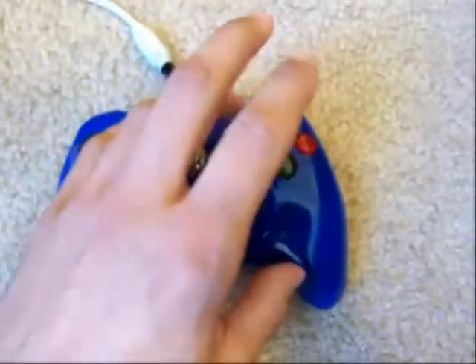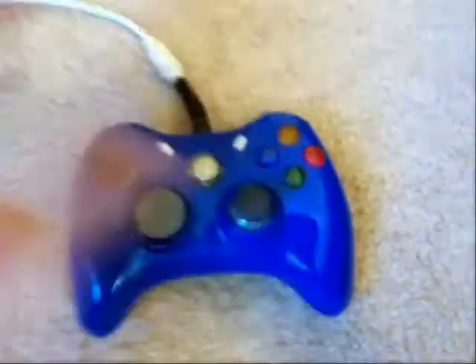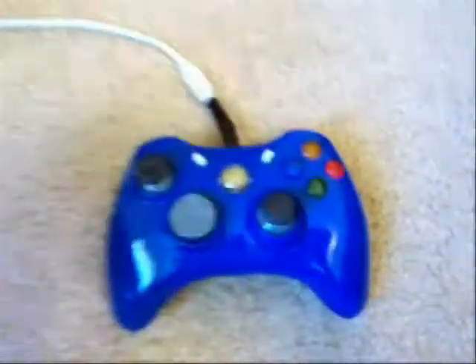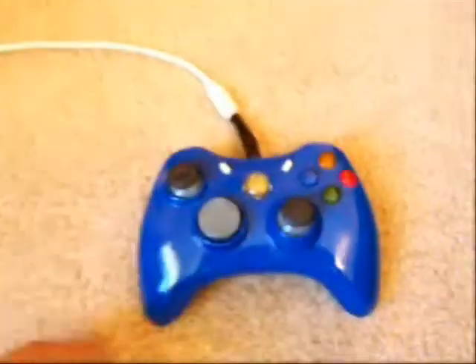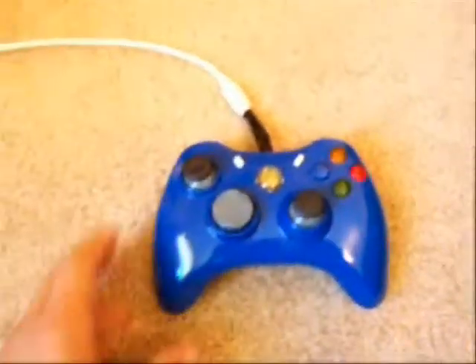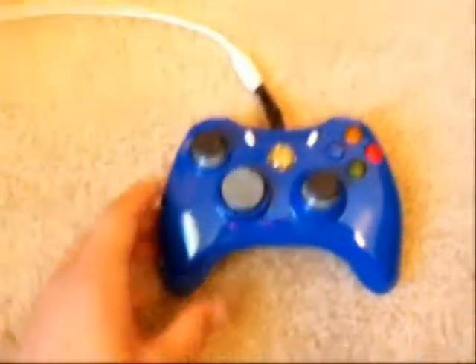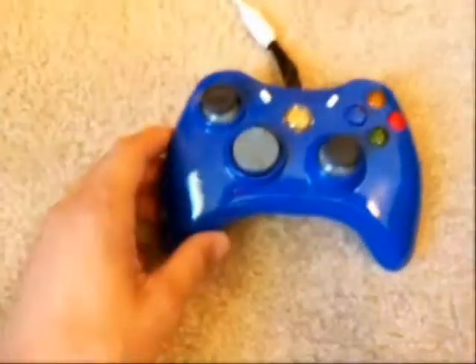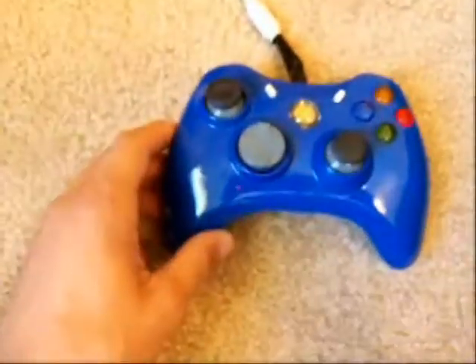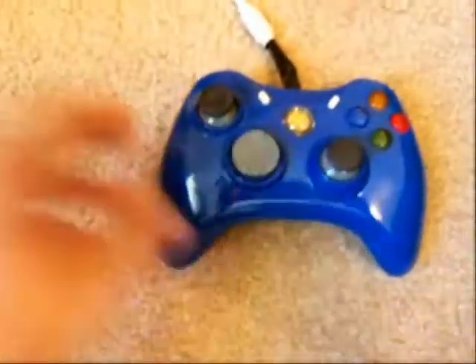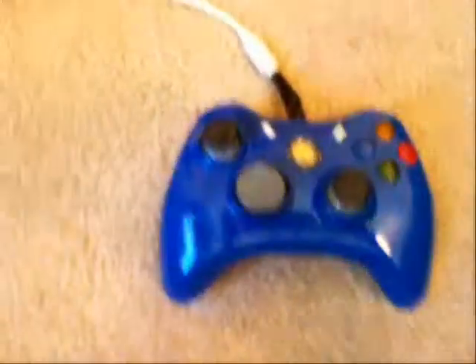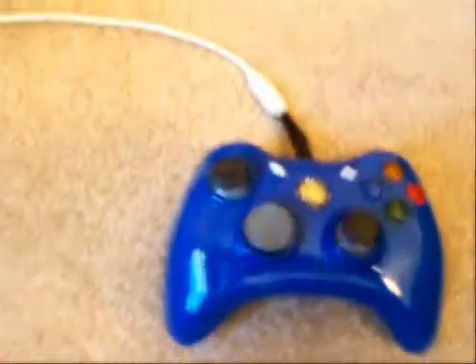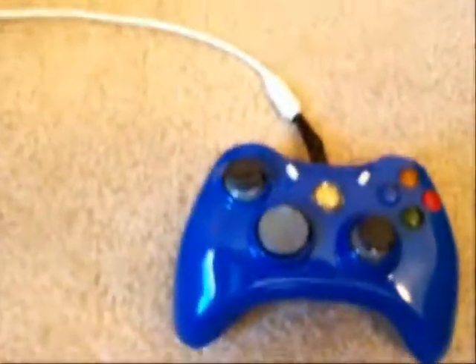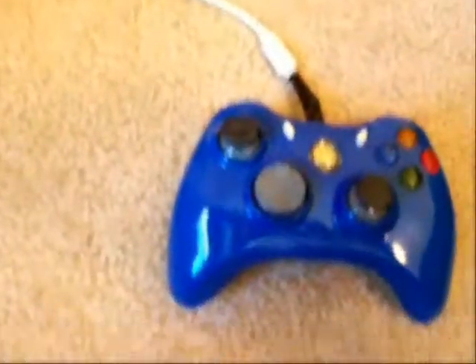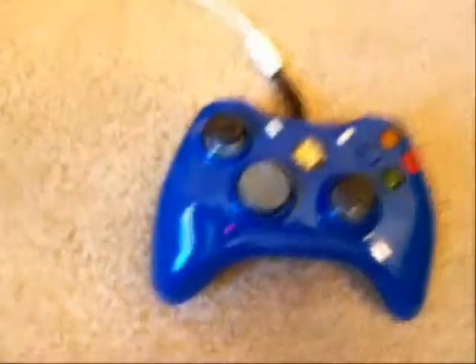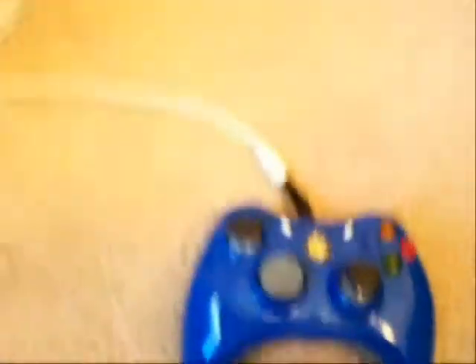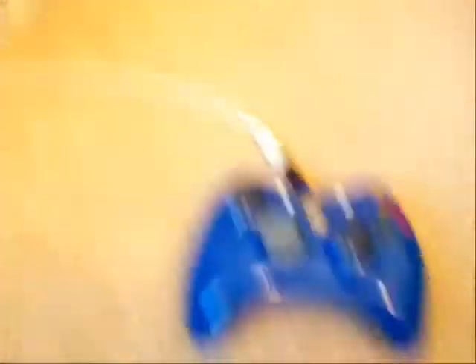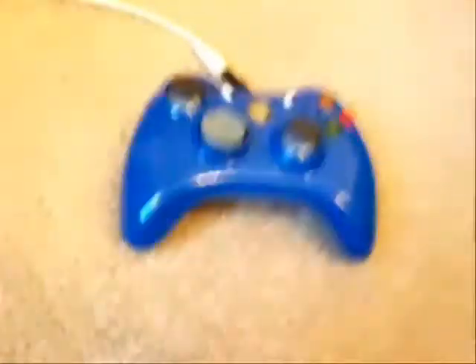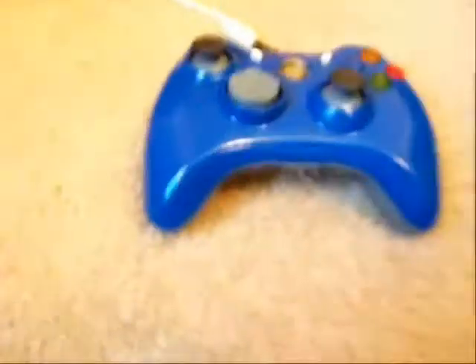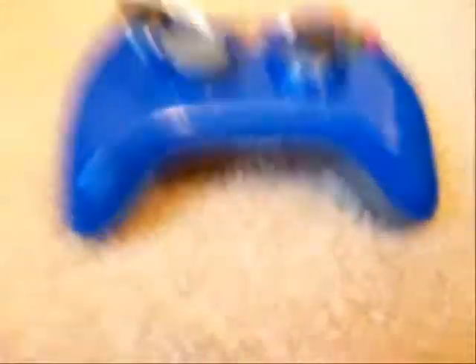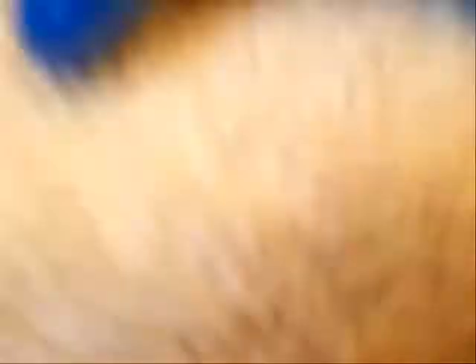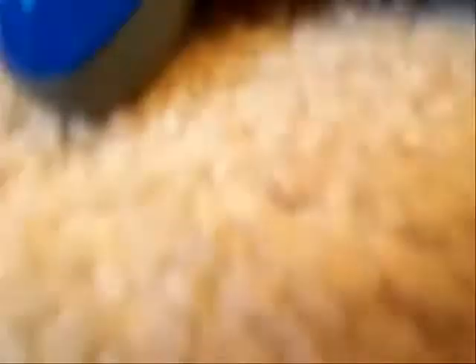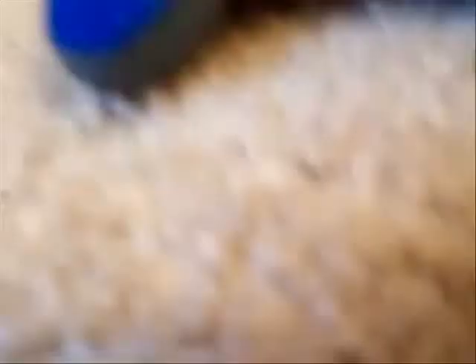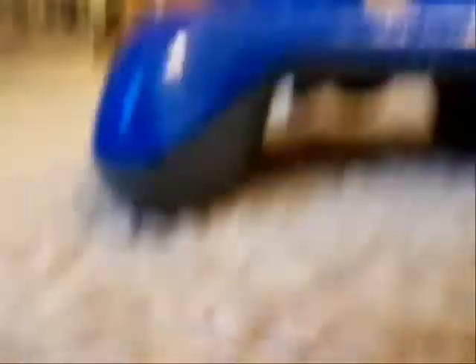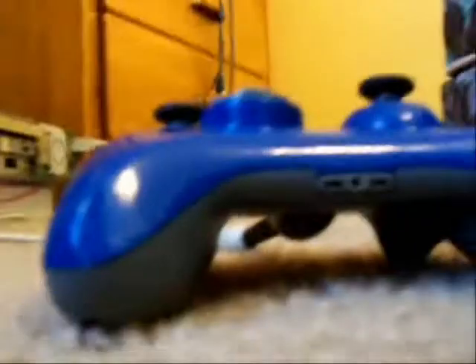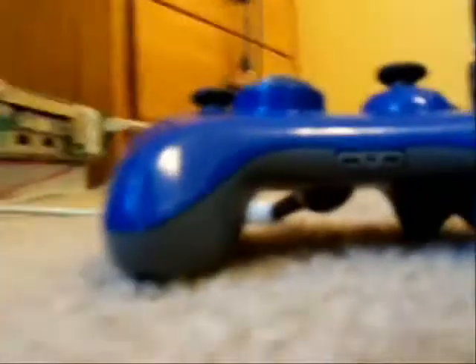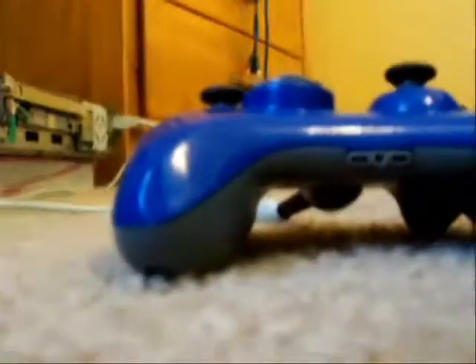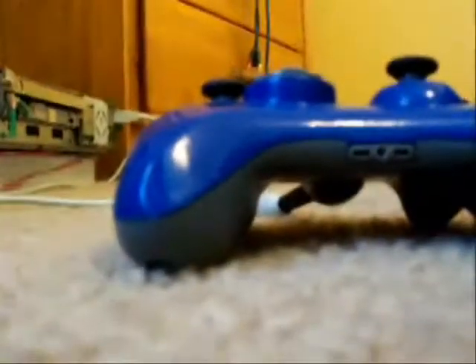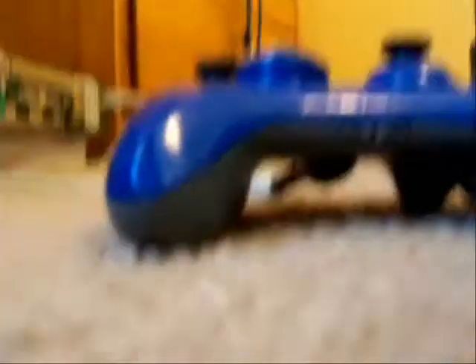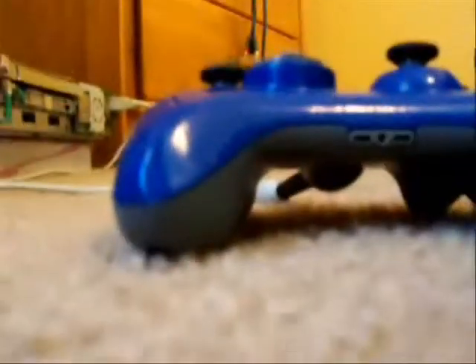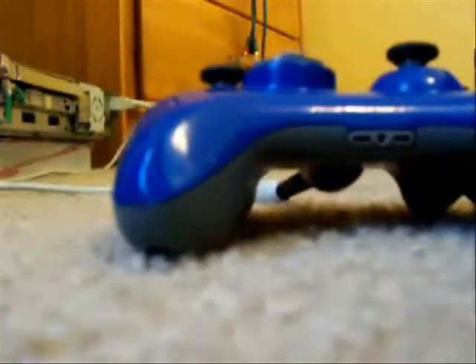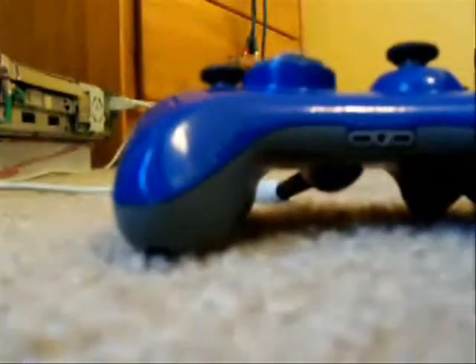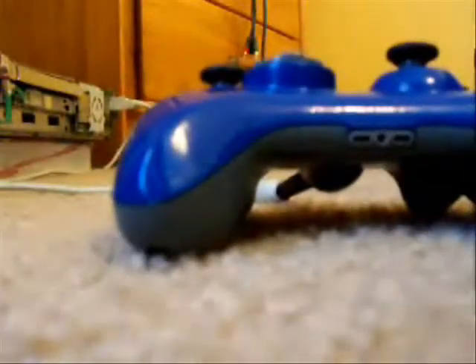So I'm going to take this apart and show you why it was so difficult.